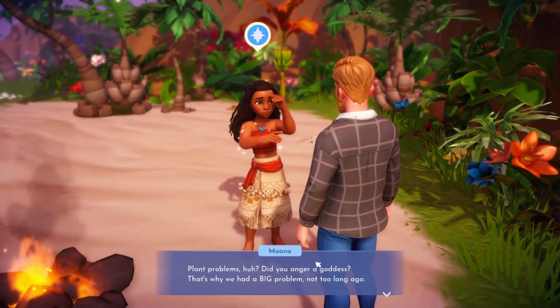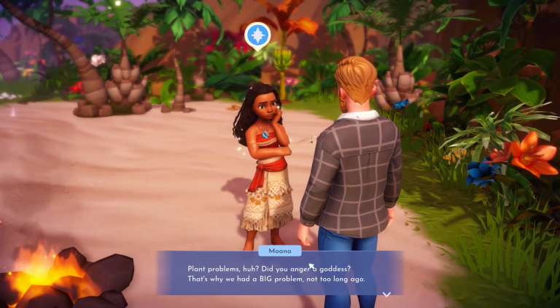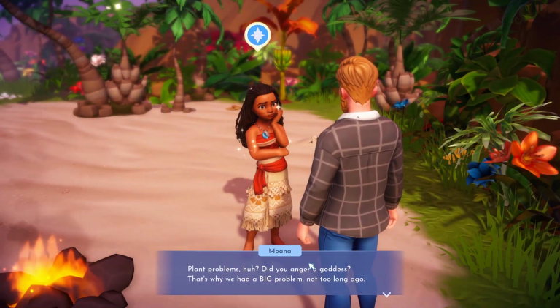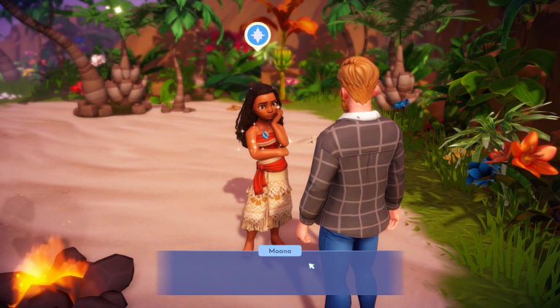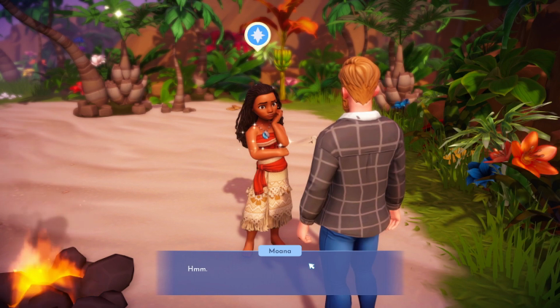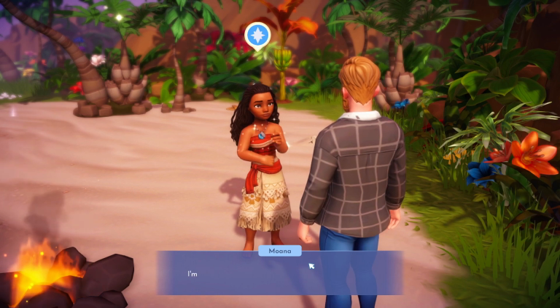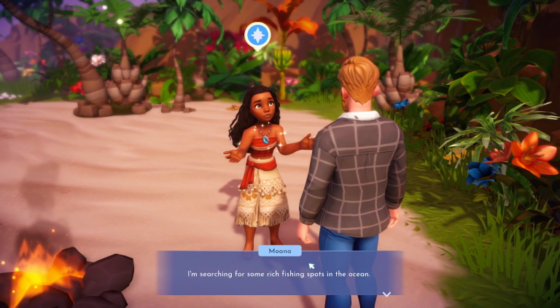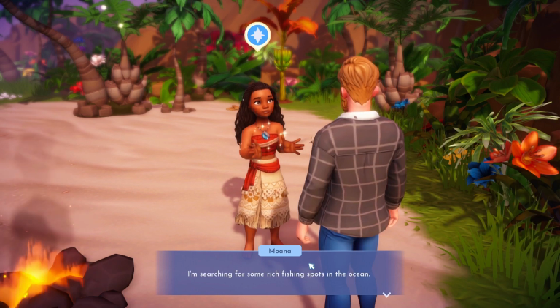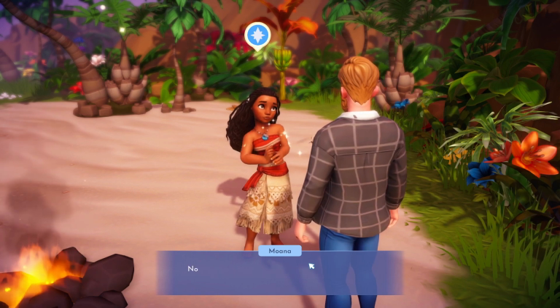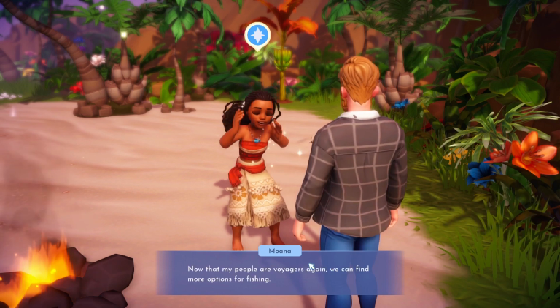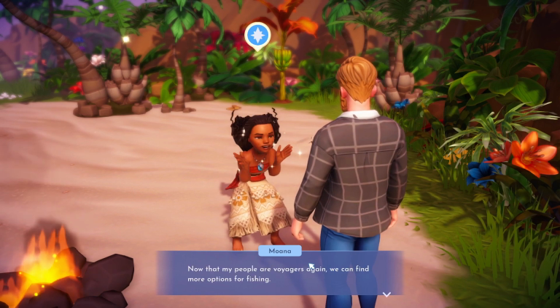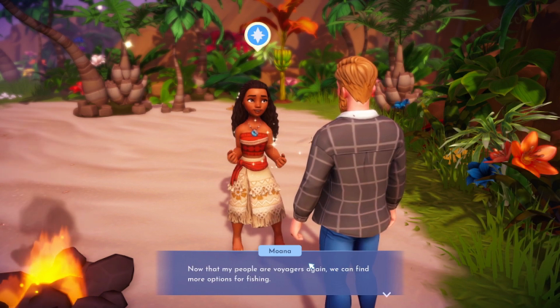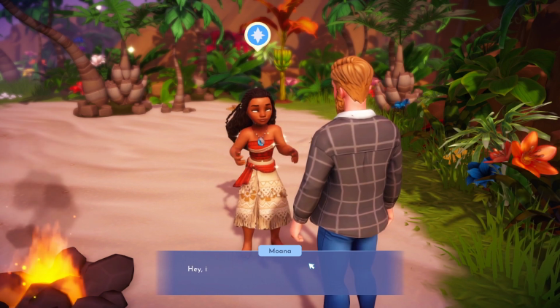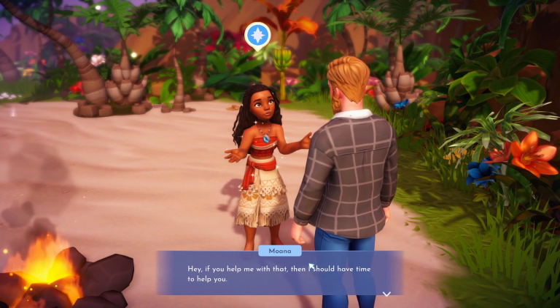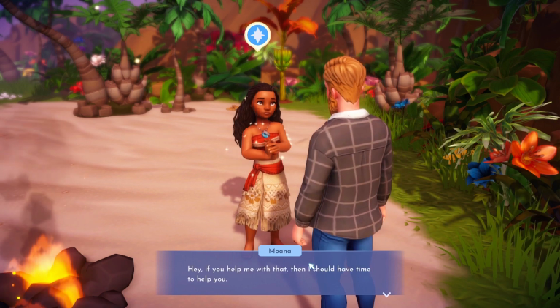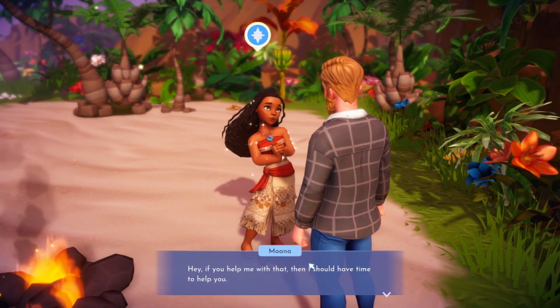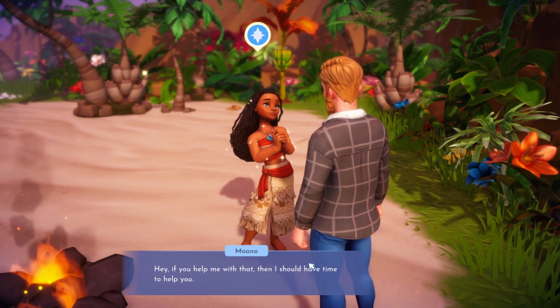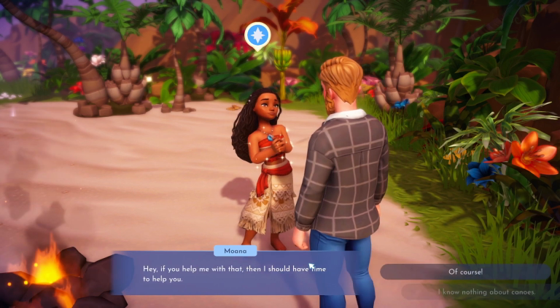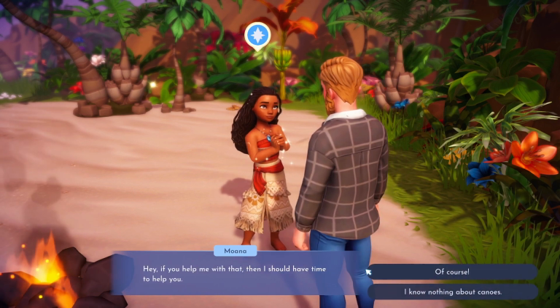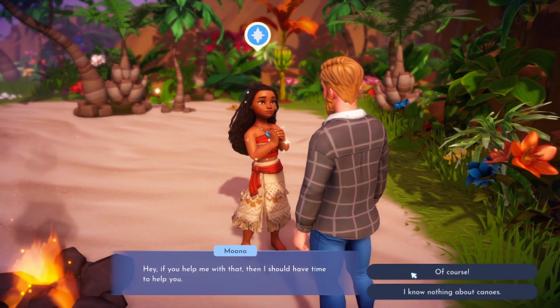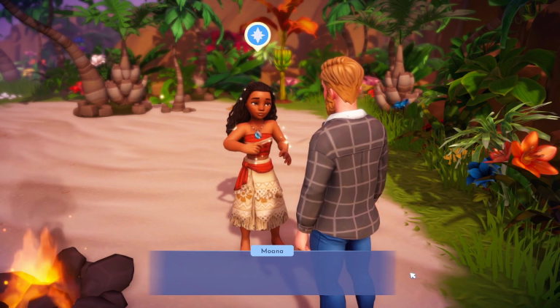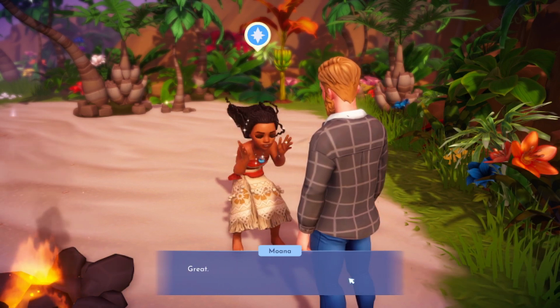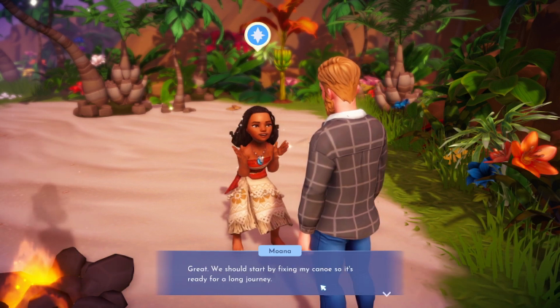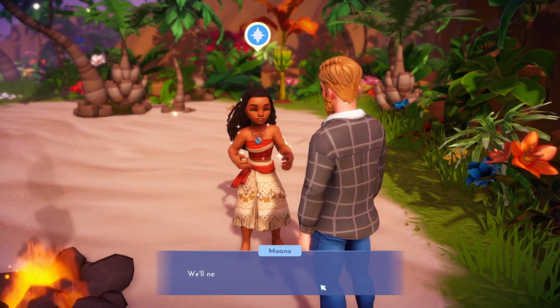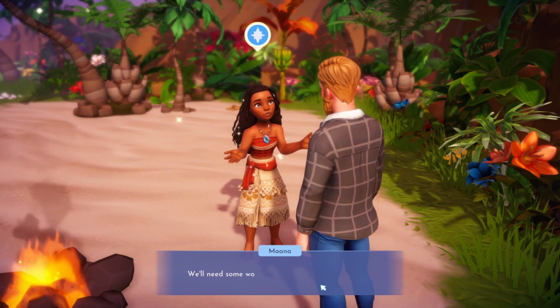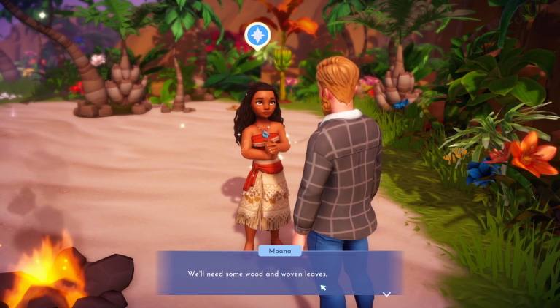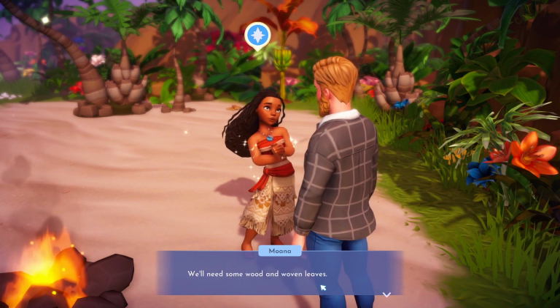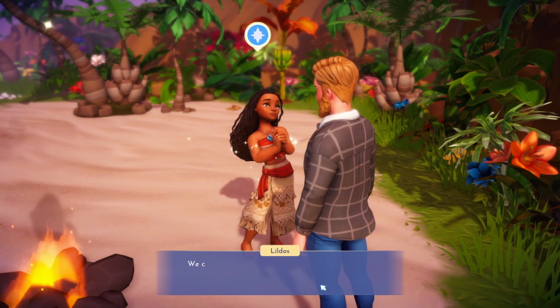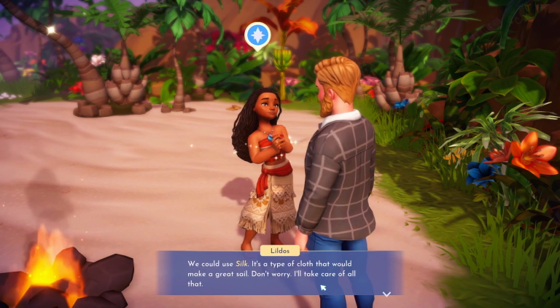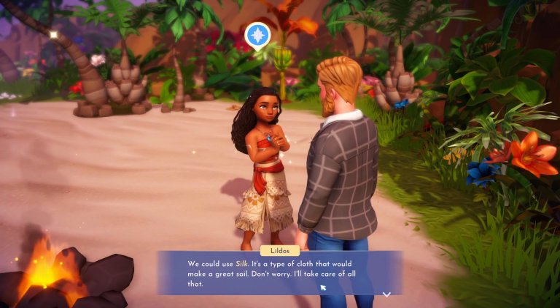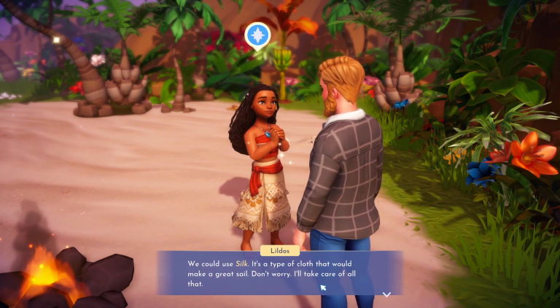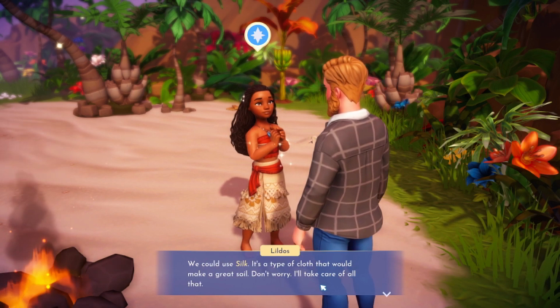In Dreamcastle, there is one of three doors. The door you need to go through is in the middle. Once you go through the middle door, it will take you to the realm where Moana is at.